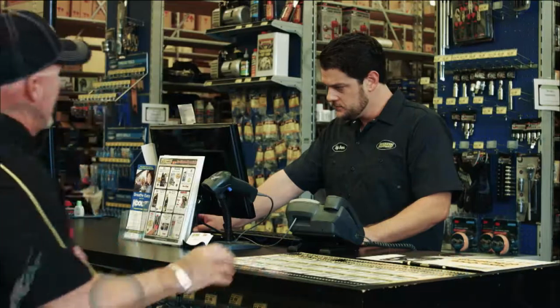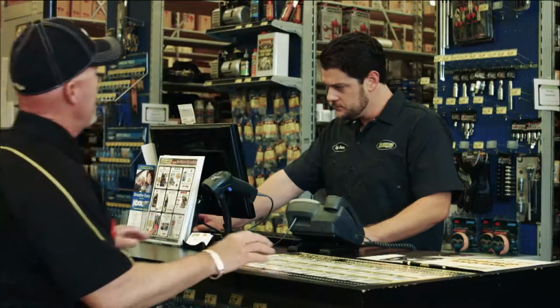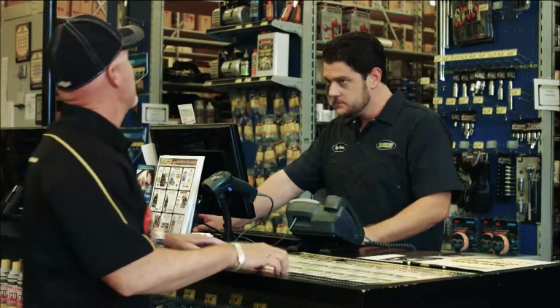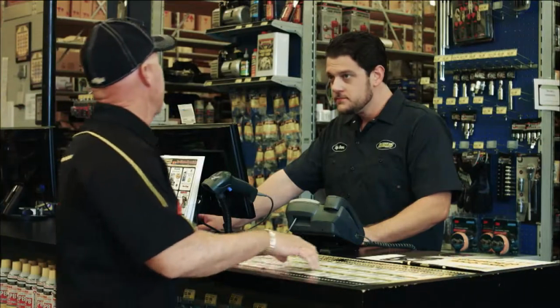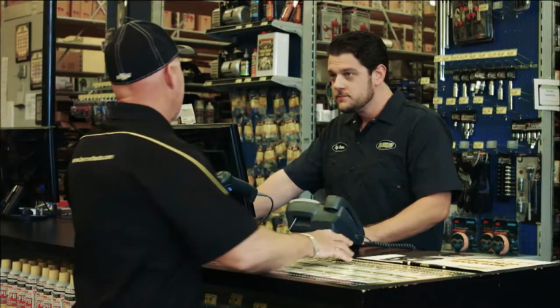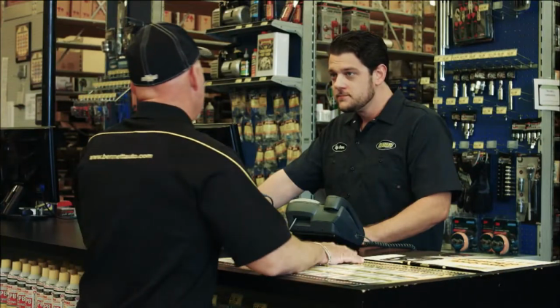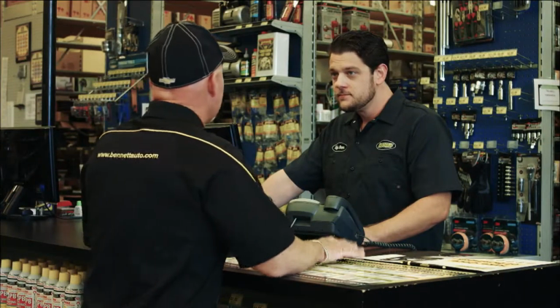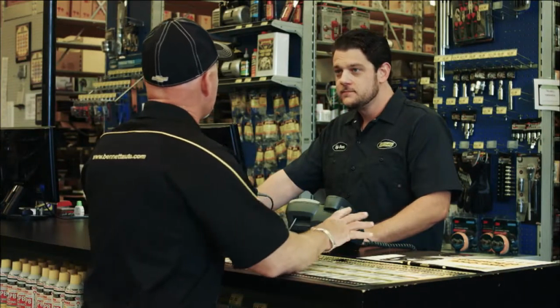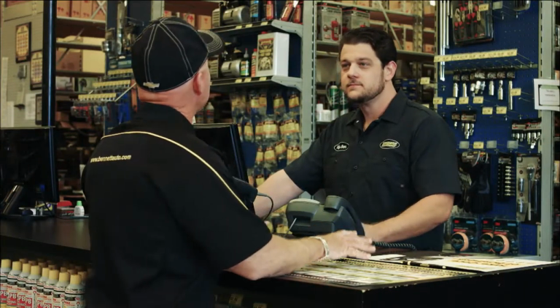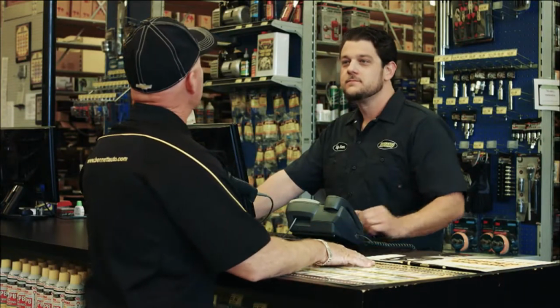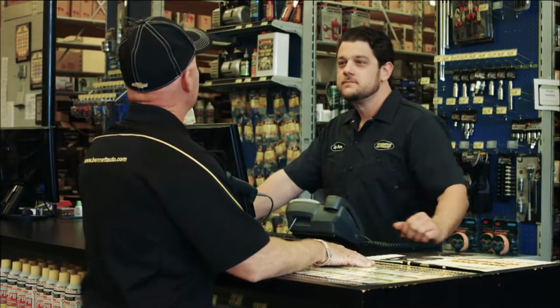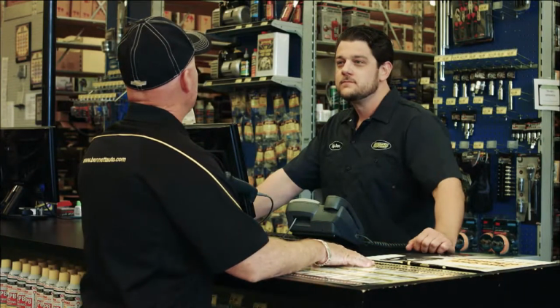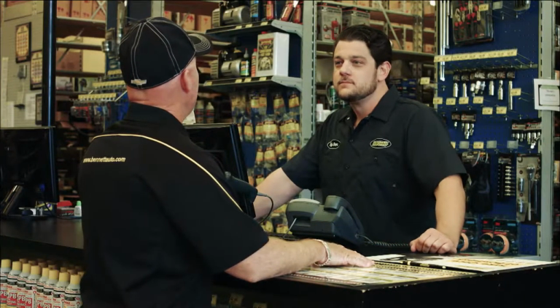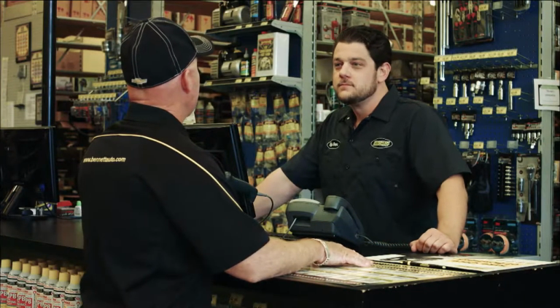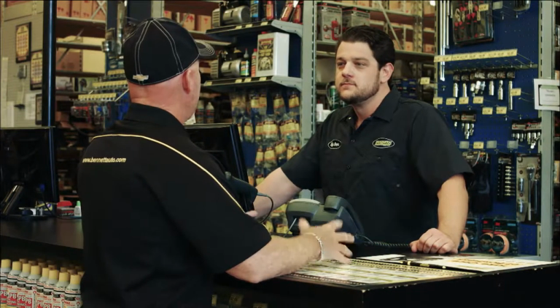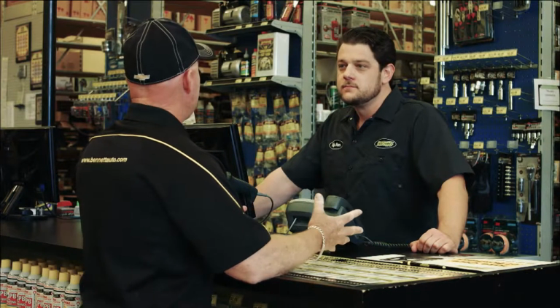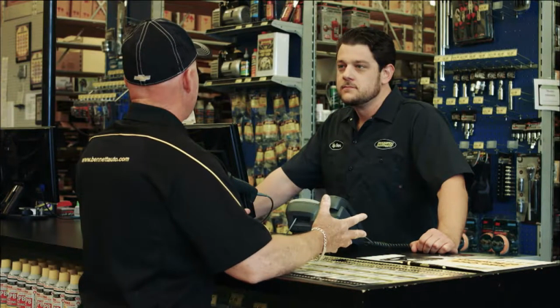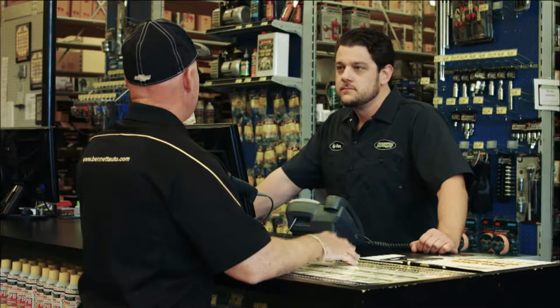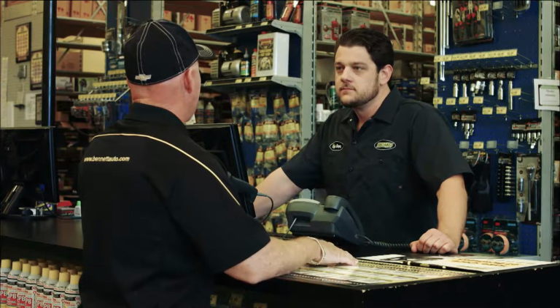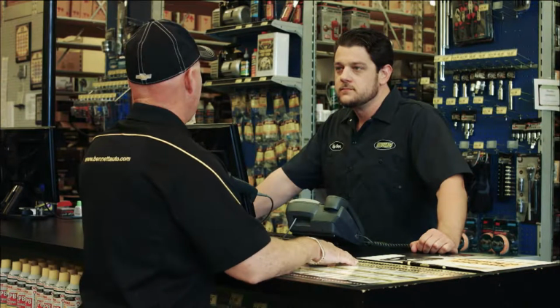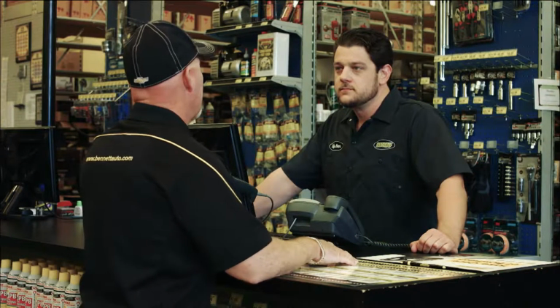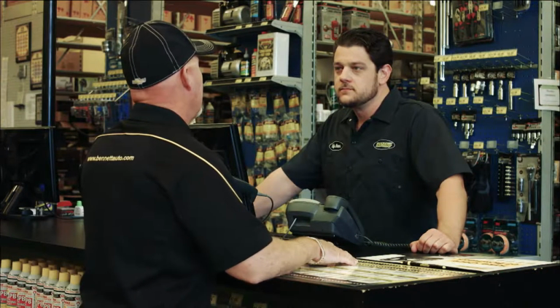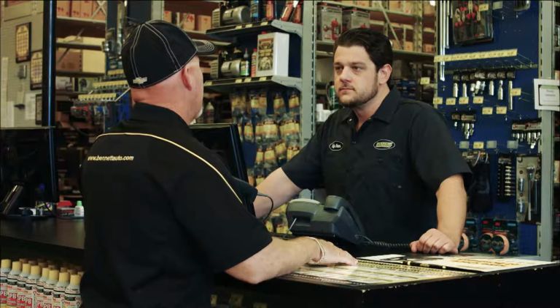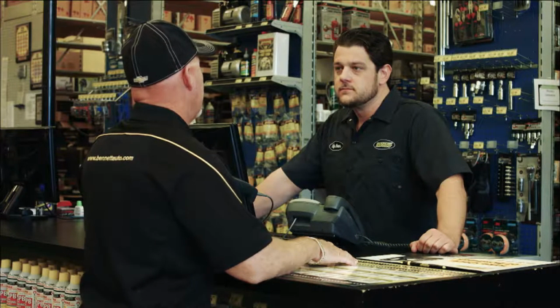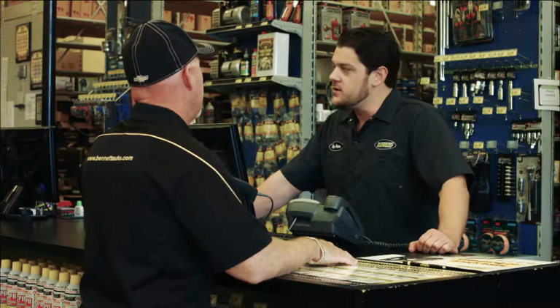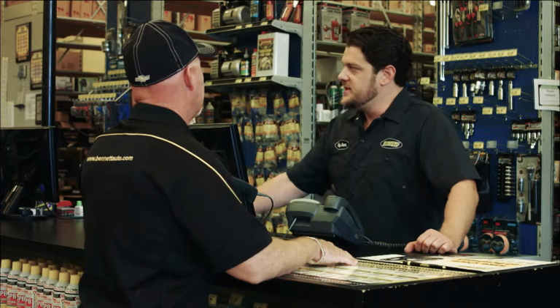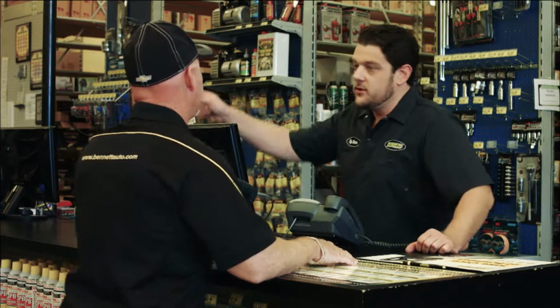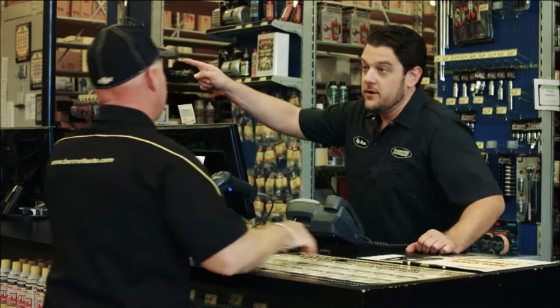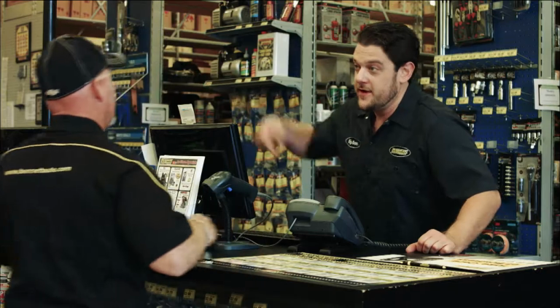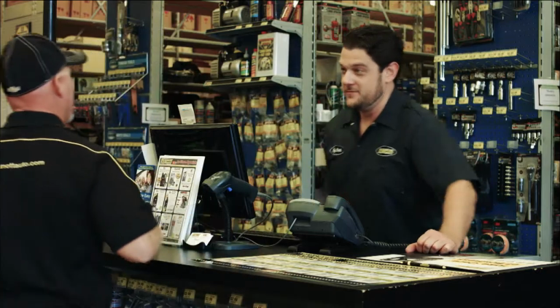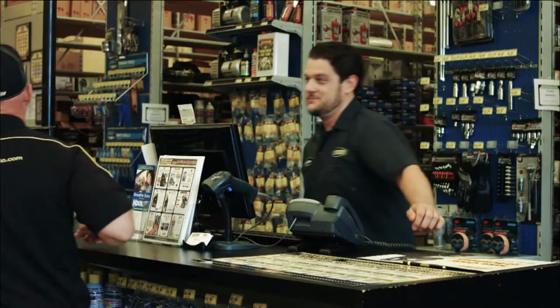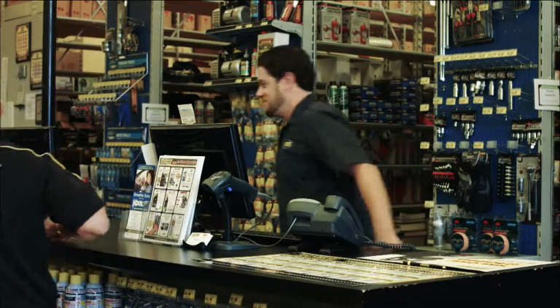Hey, I'm Rick, and I'm looking for some stuff for my boat. How about a marine battery? Where would I locate that? Let me take you right over here.